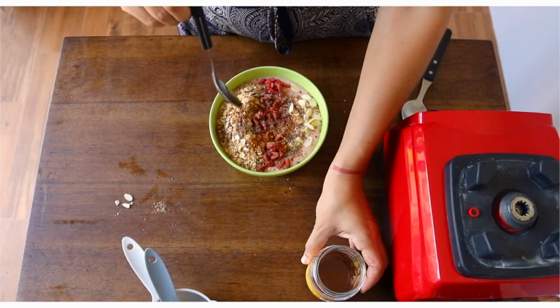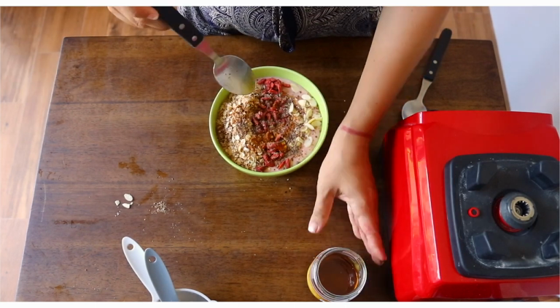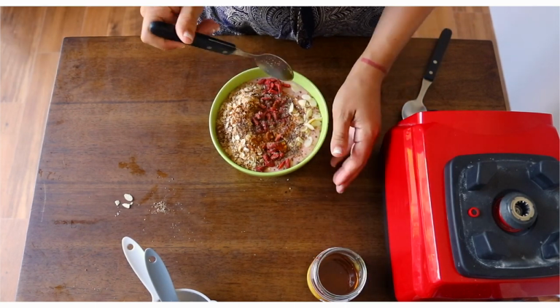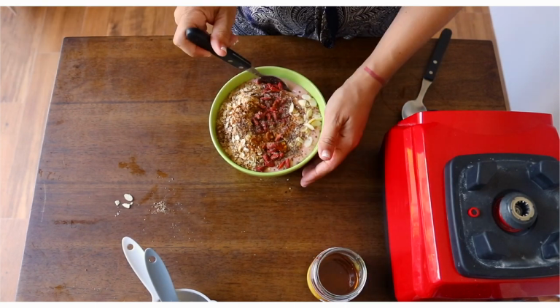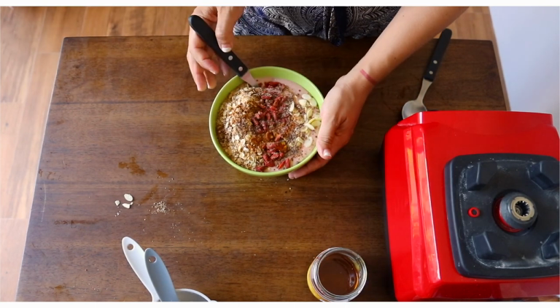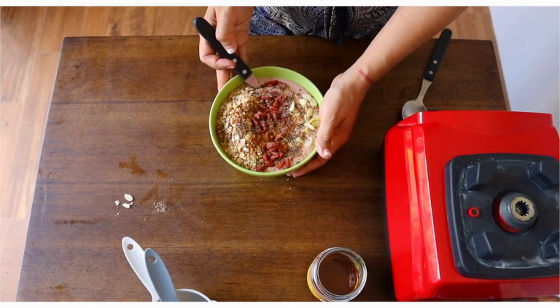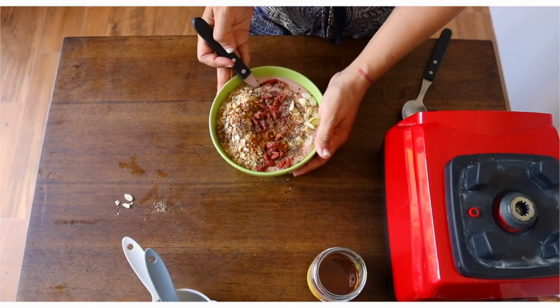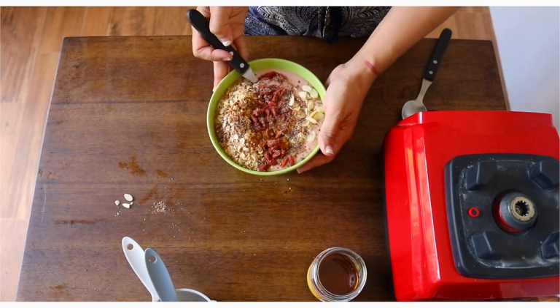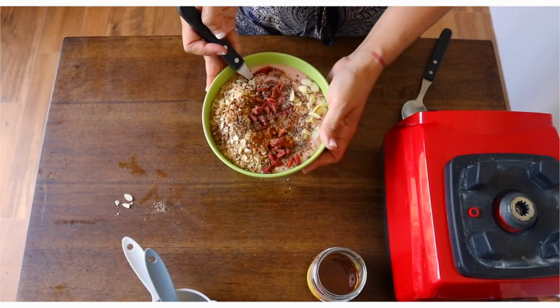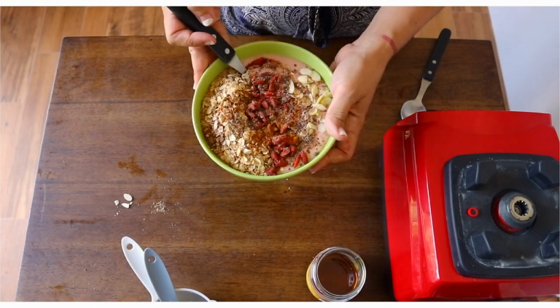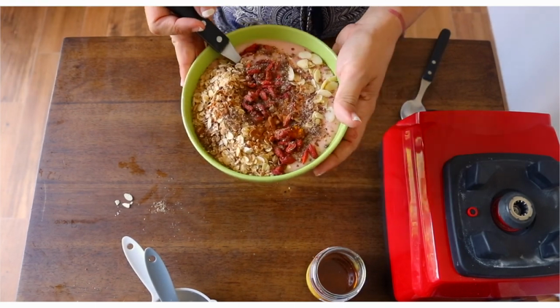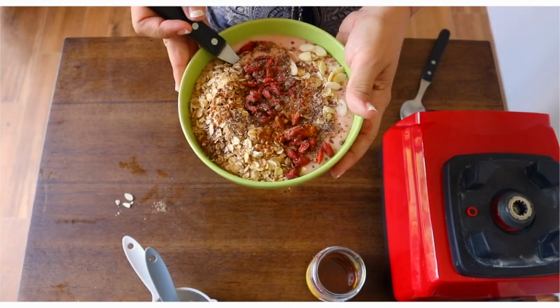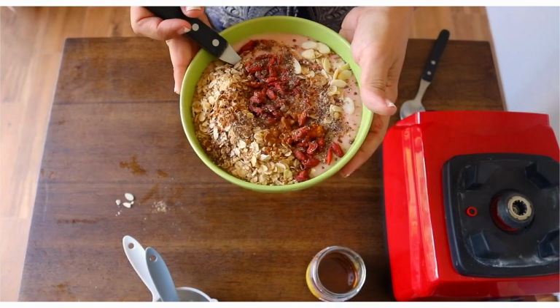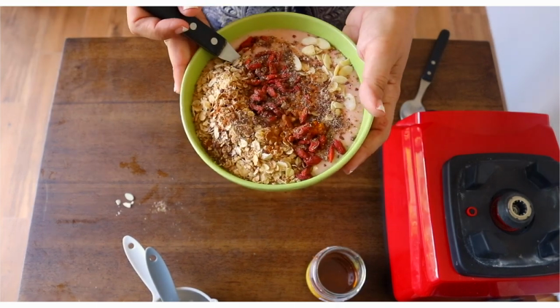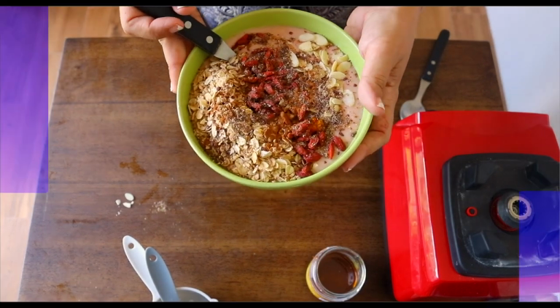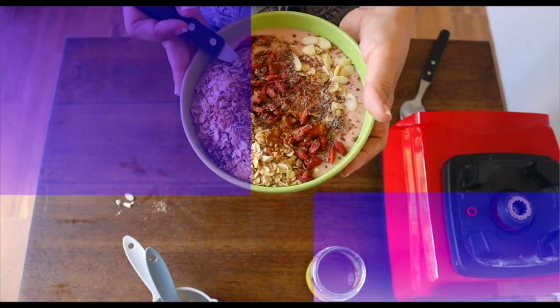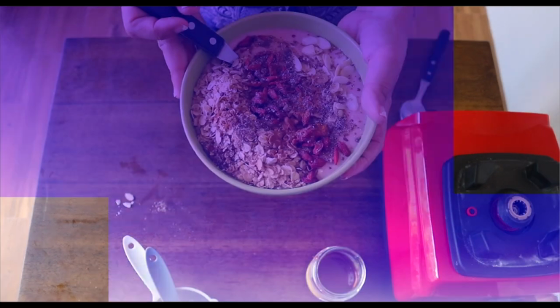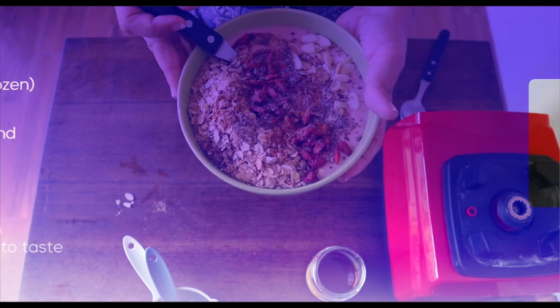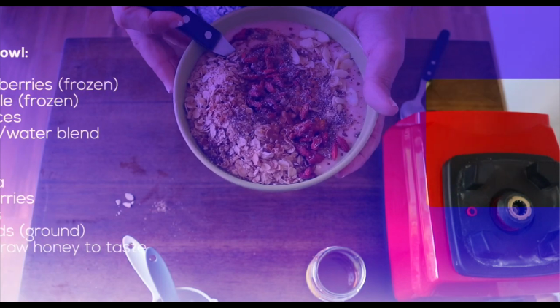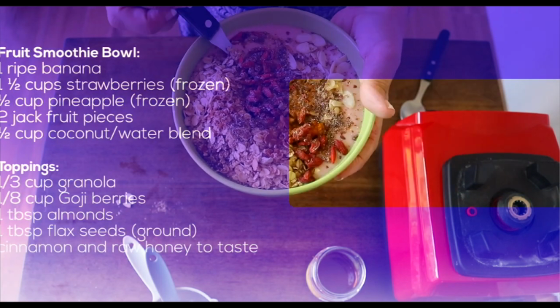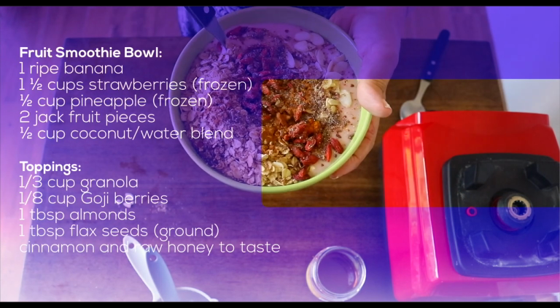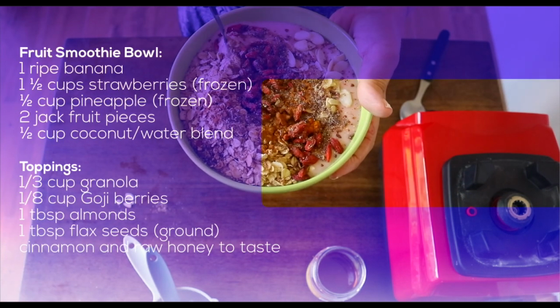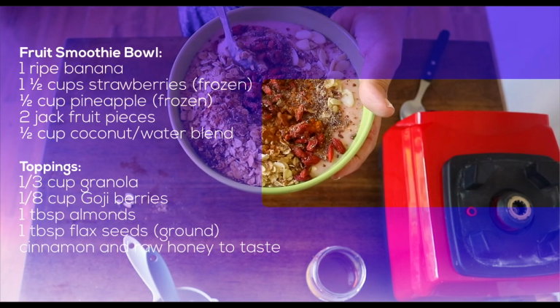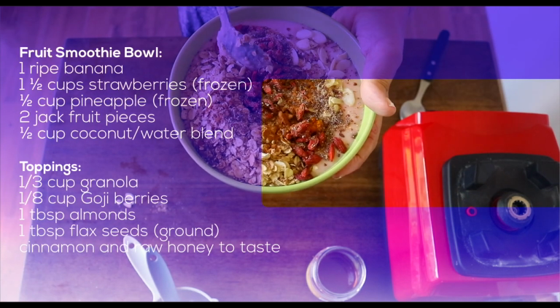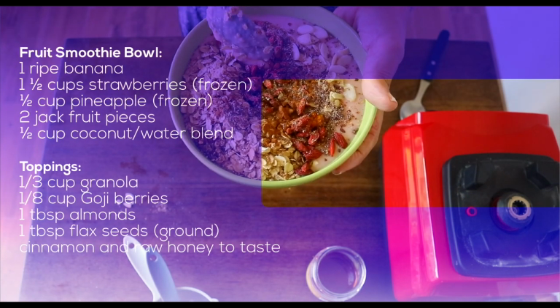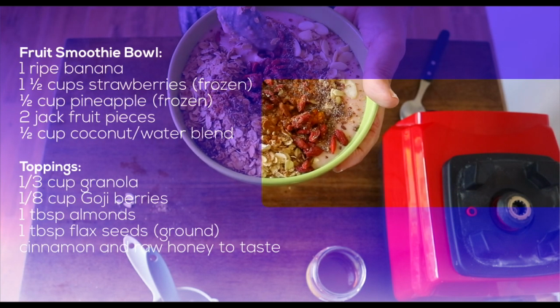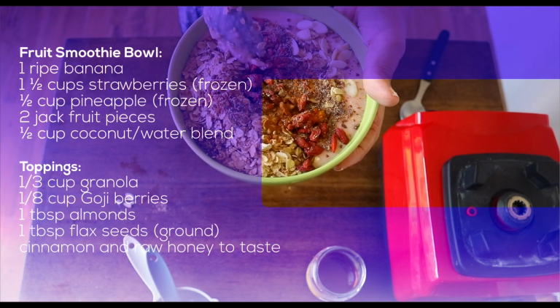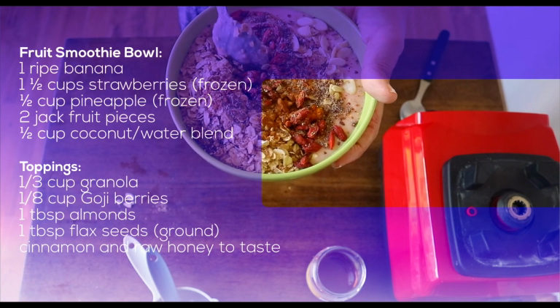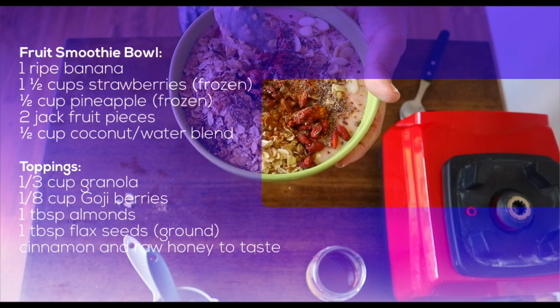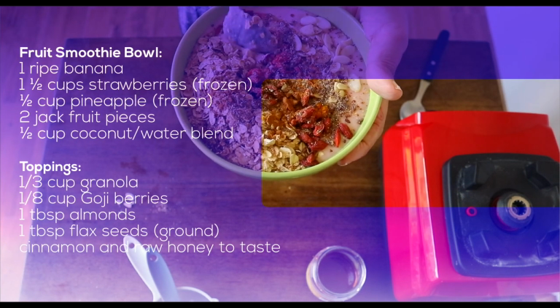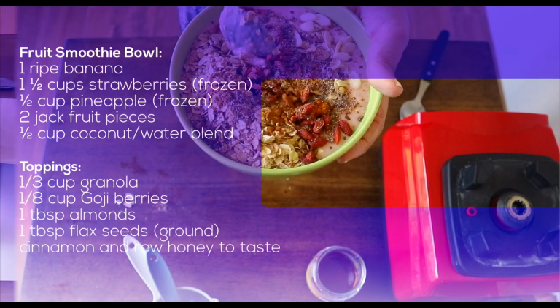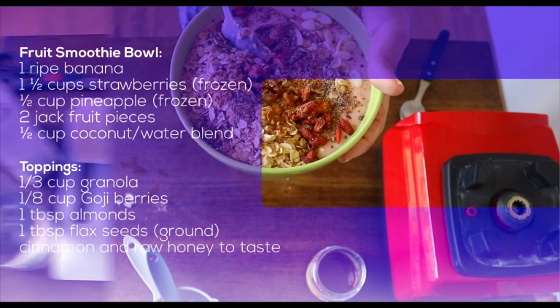Beautiful. Your smoothie bowl is ready and it looks delicious.